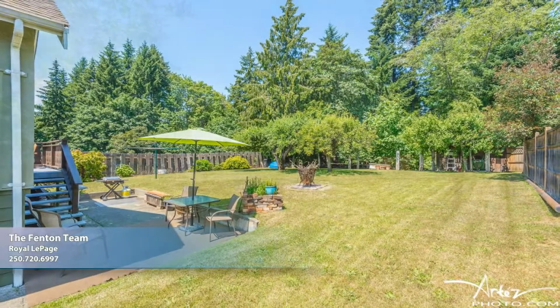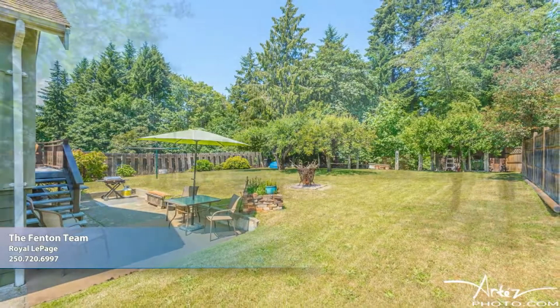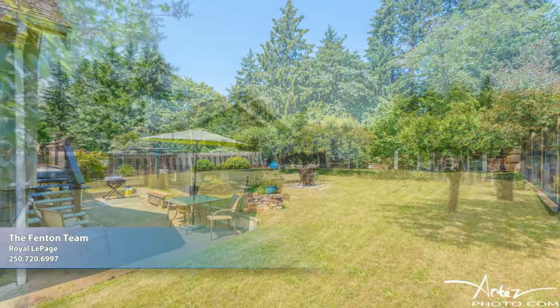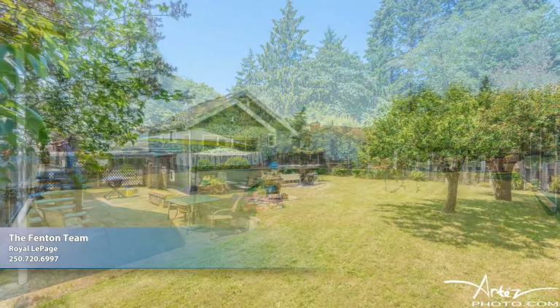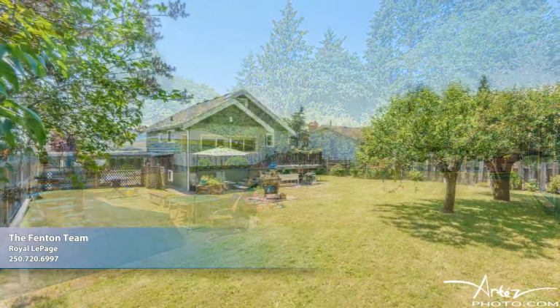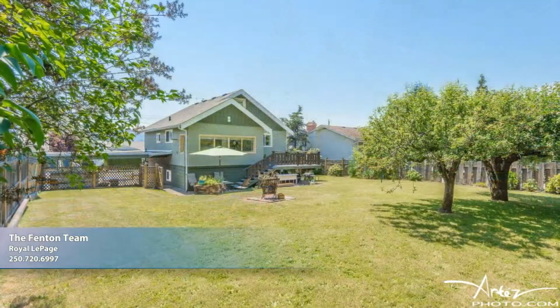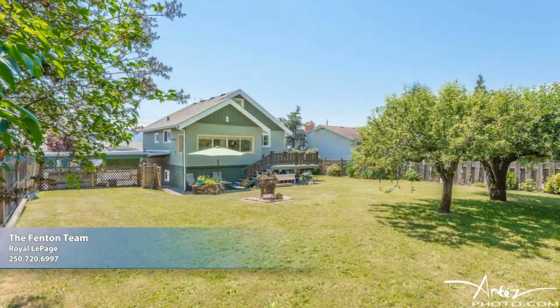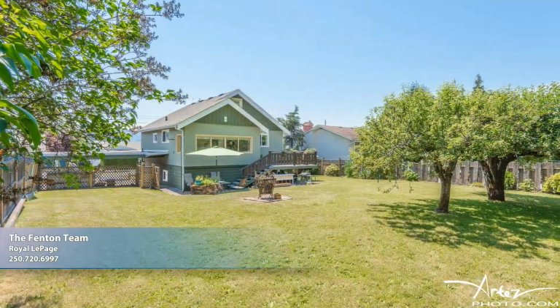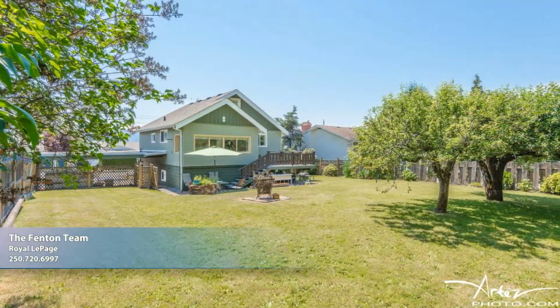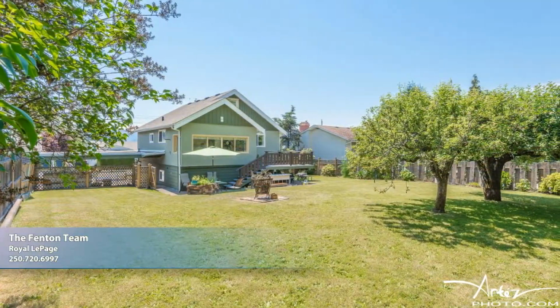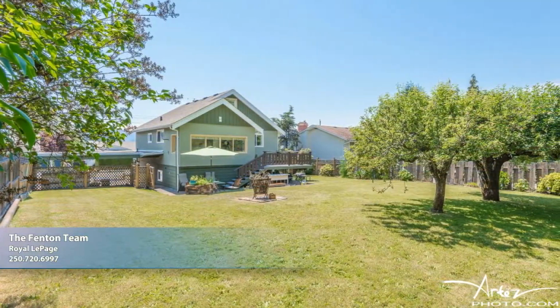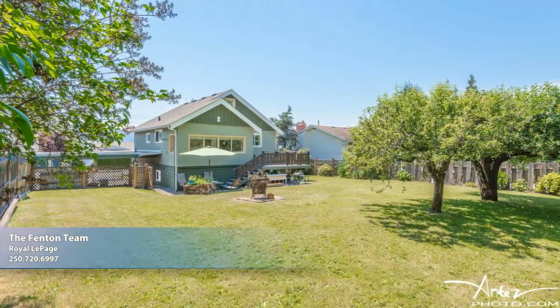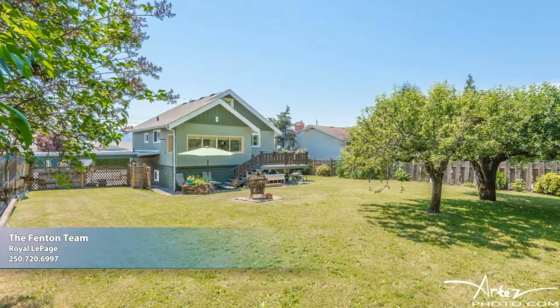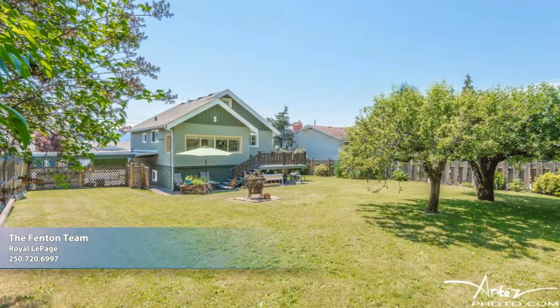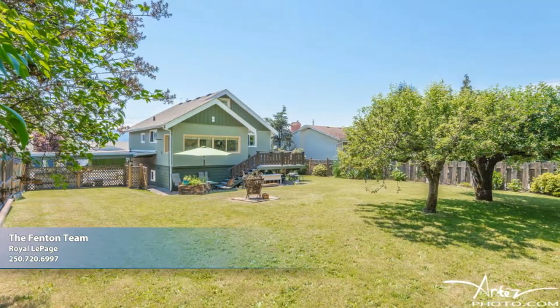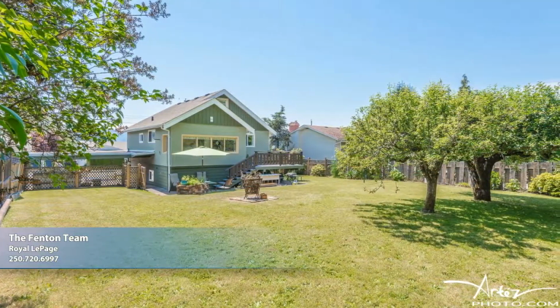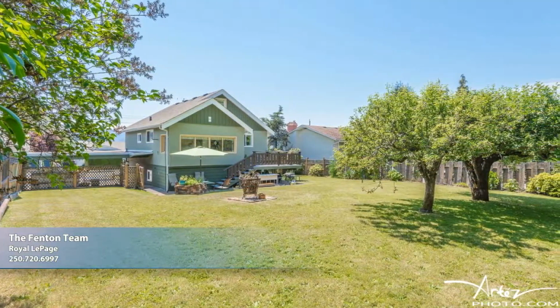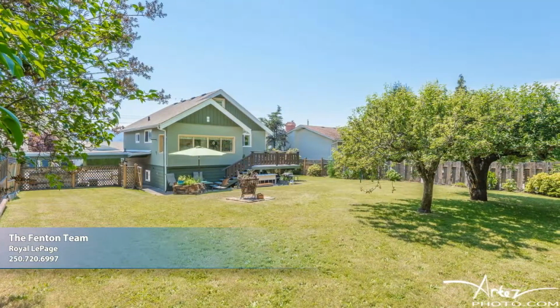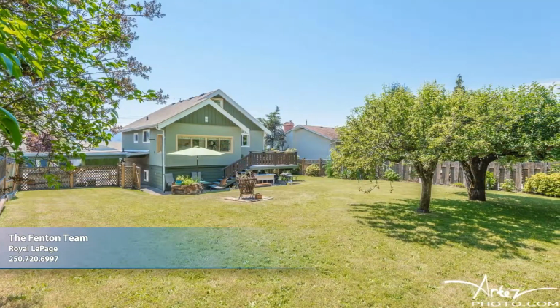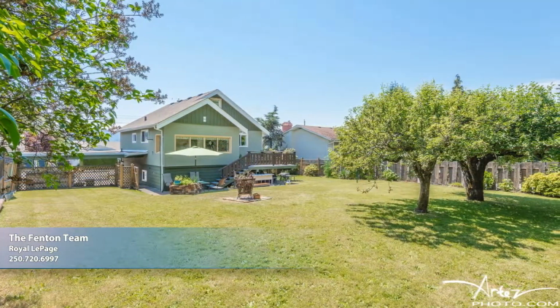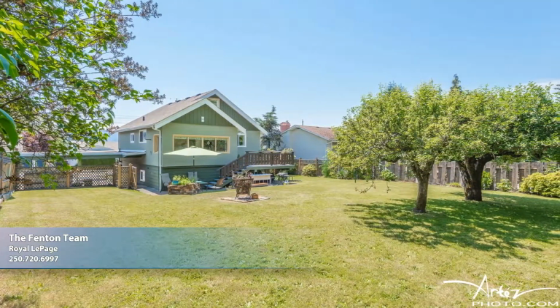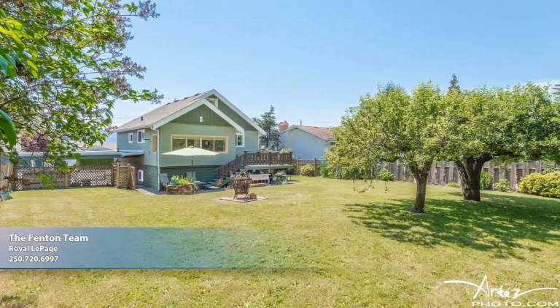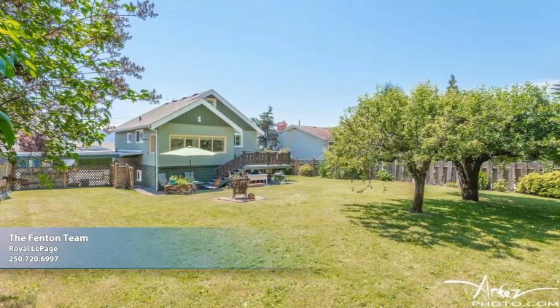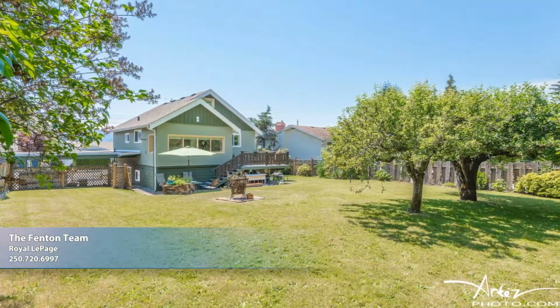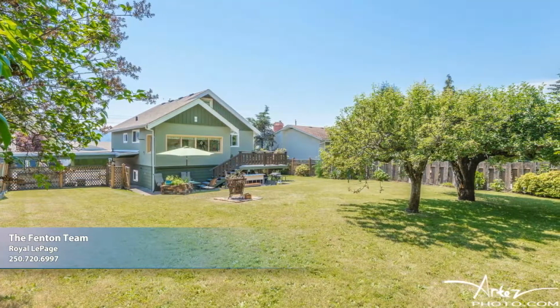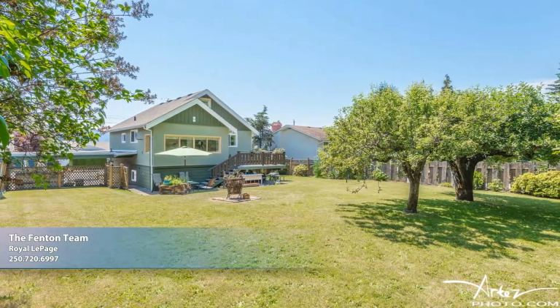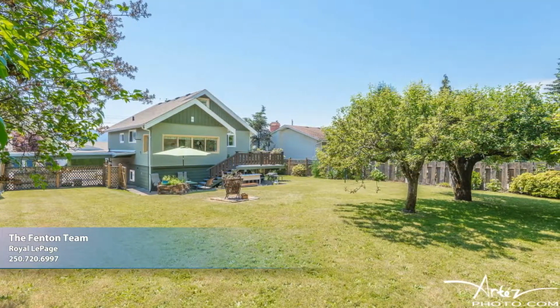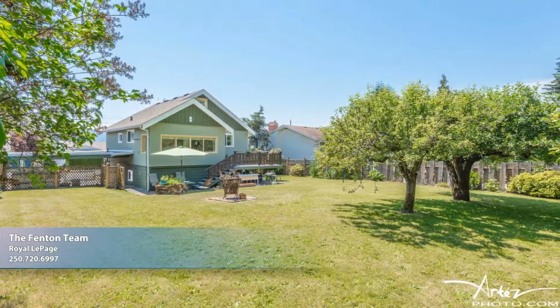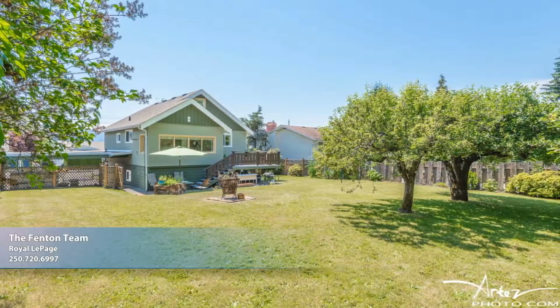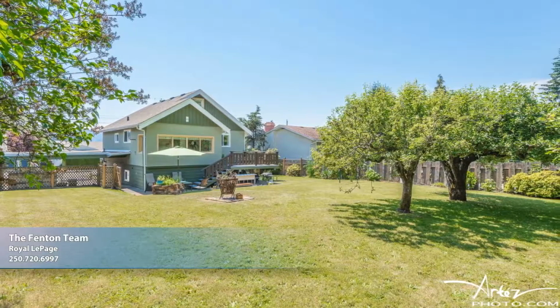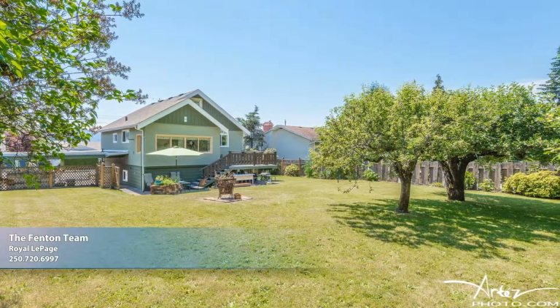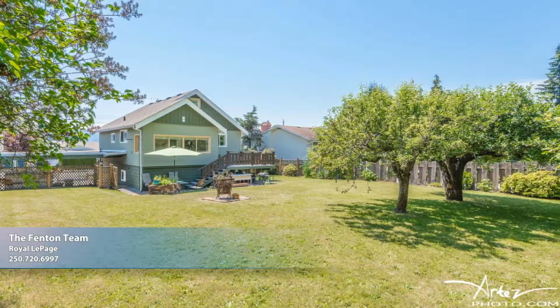Don't miss this beauty. Call today to schedule your tour so you can start calling this house your home.